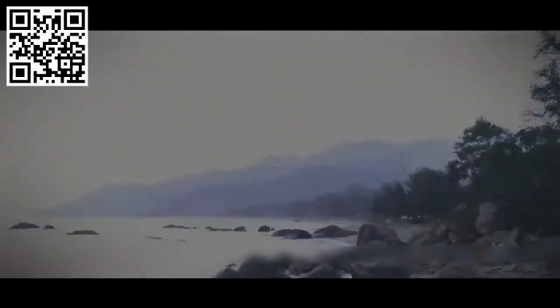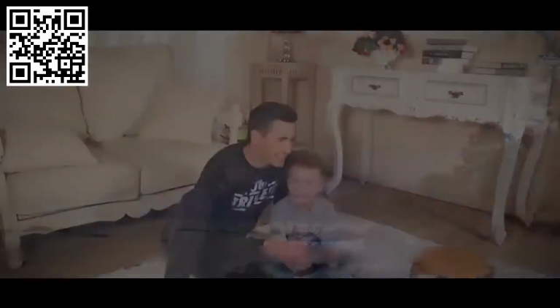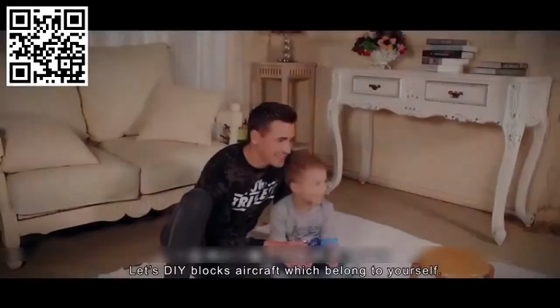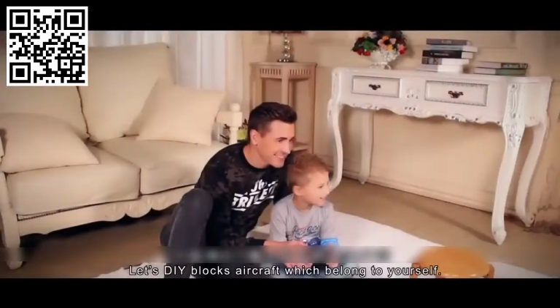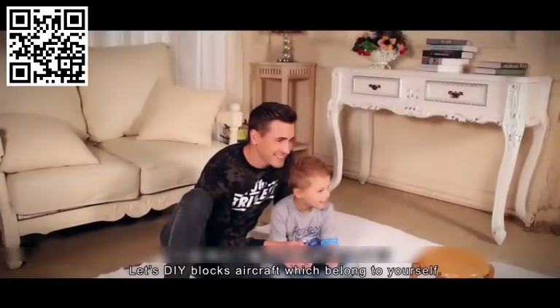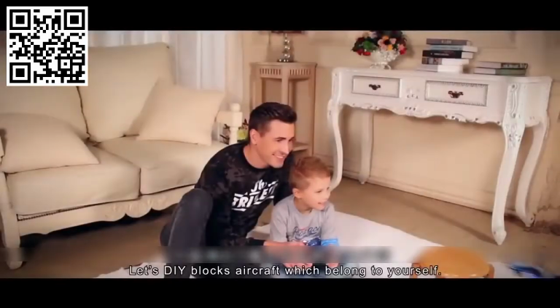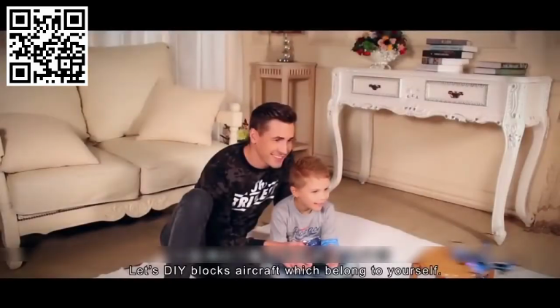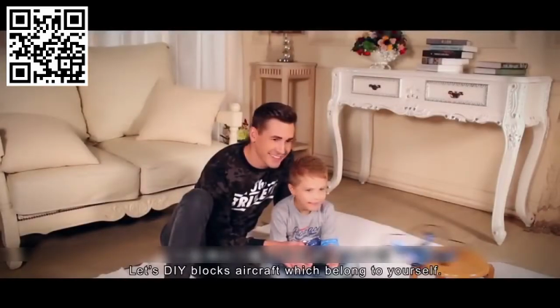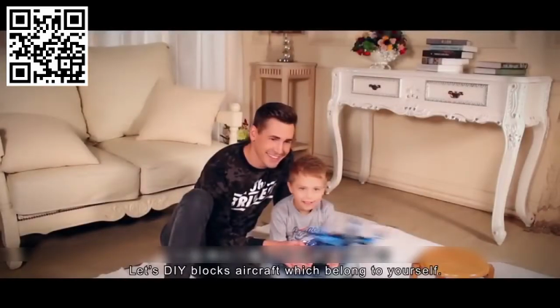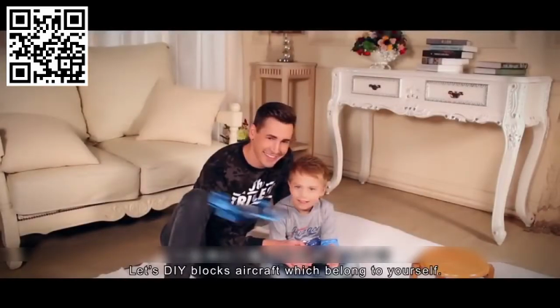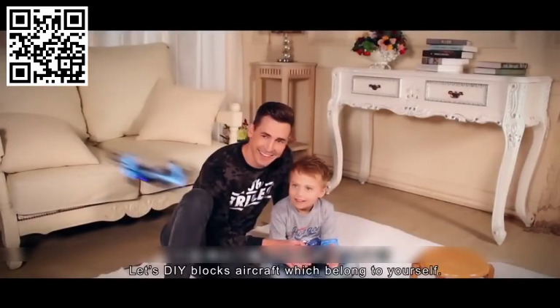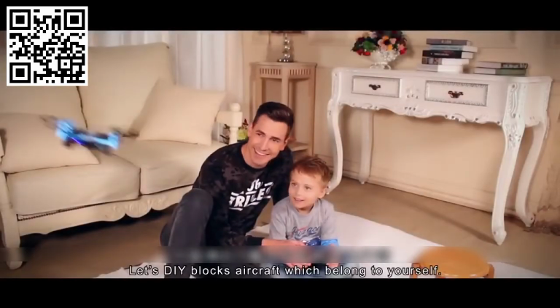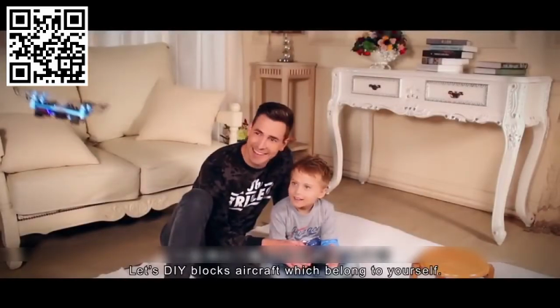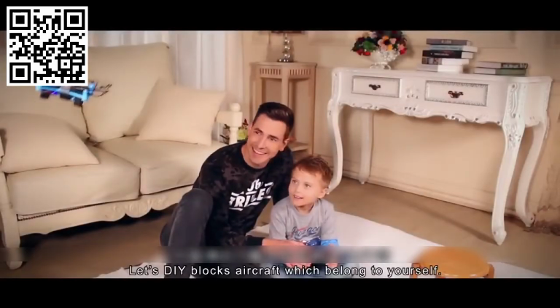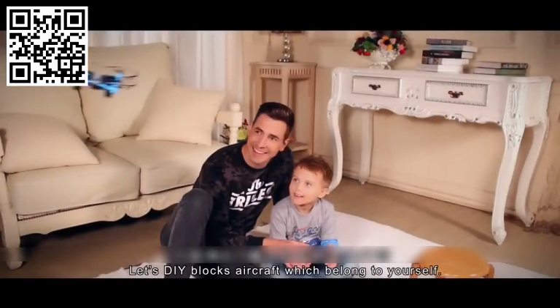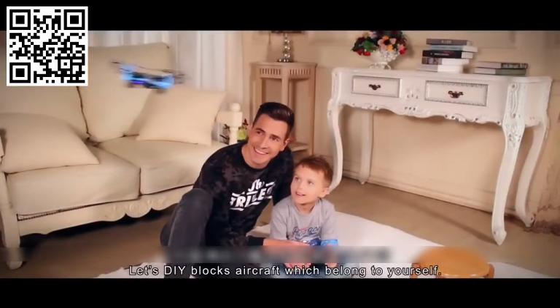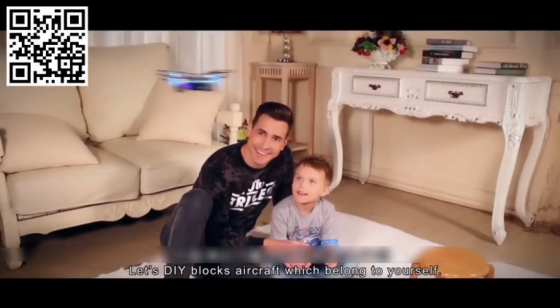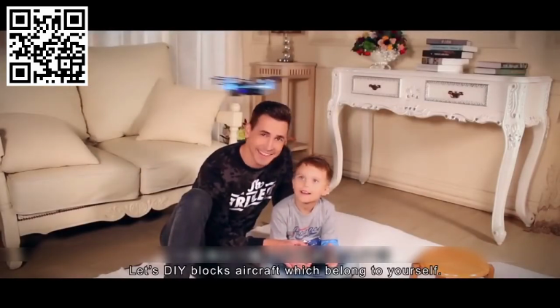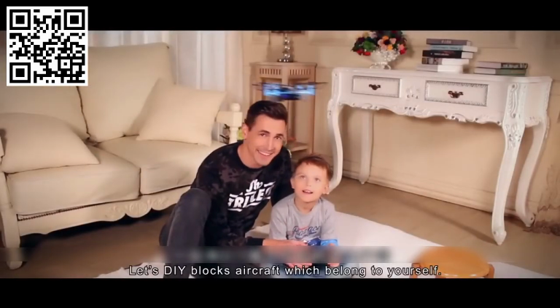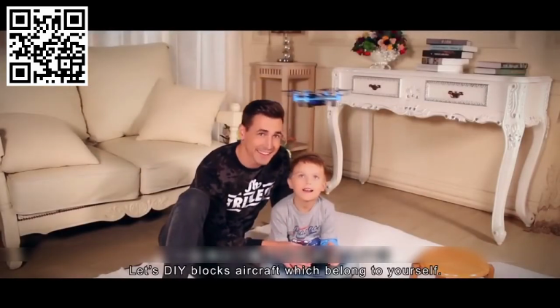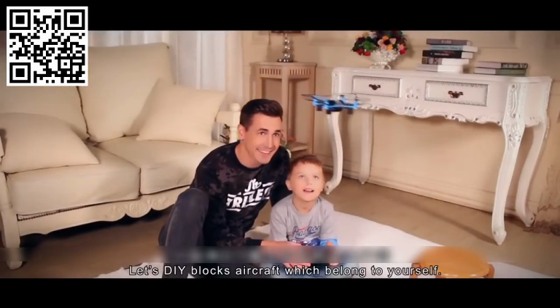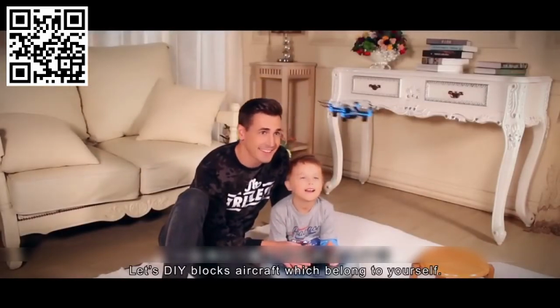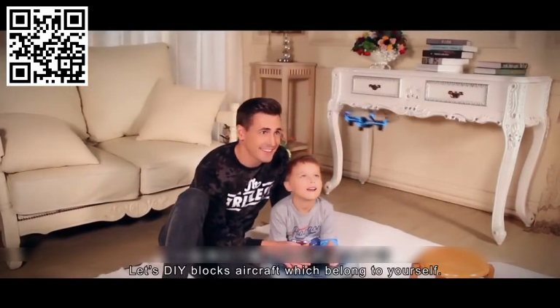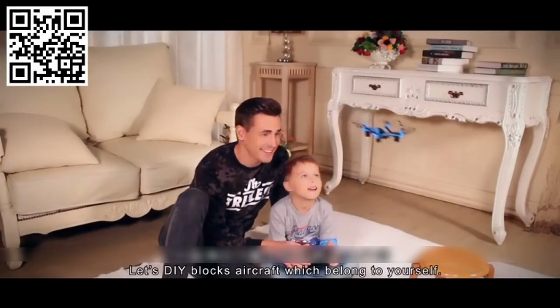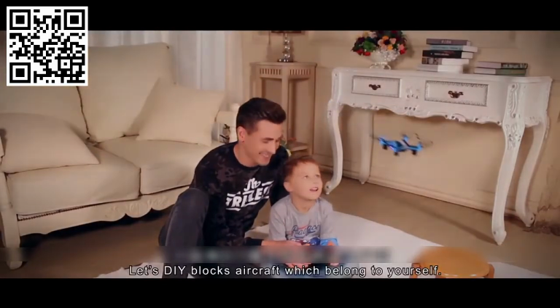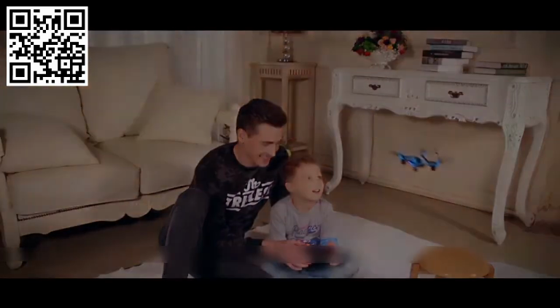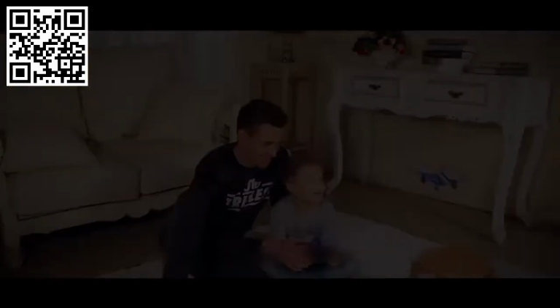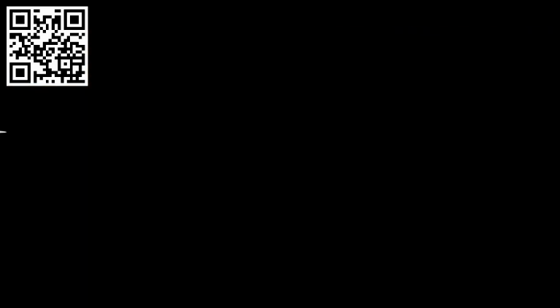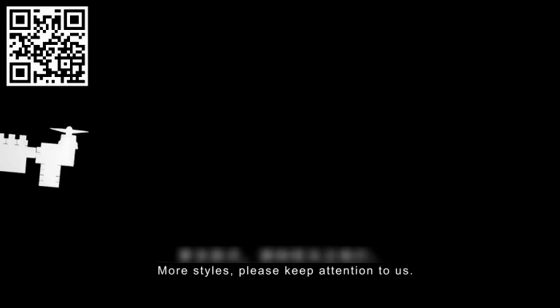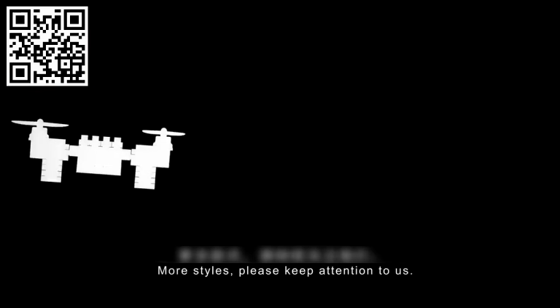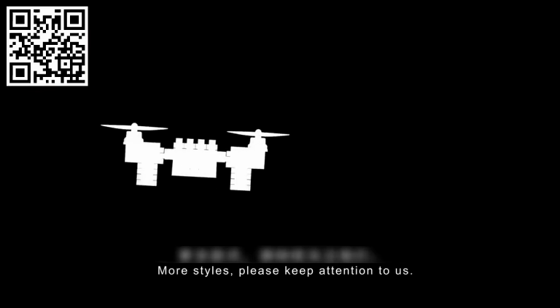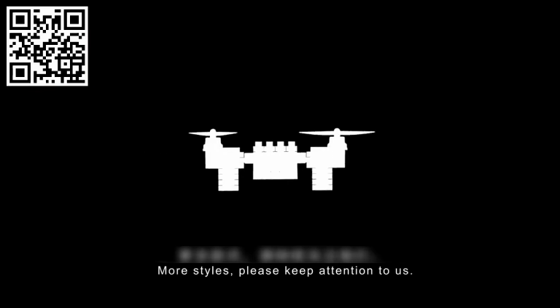Let's build your do-it-yourself blocks aircraft, which belongs to yourself. More styles — please keep attention to us.